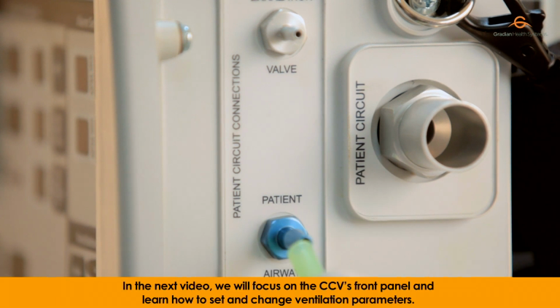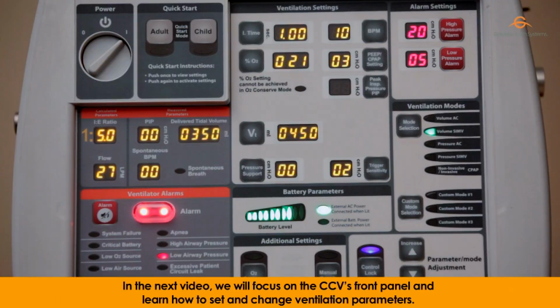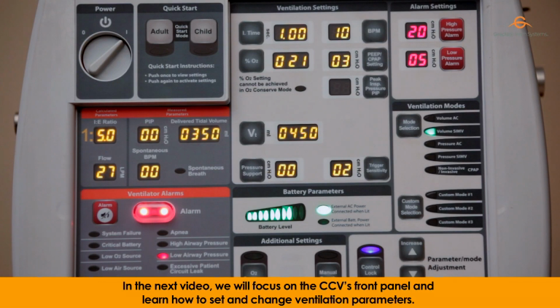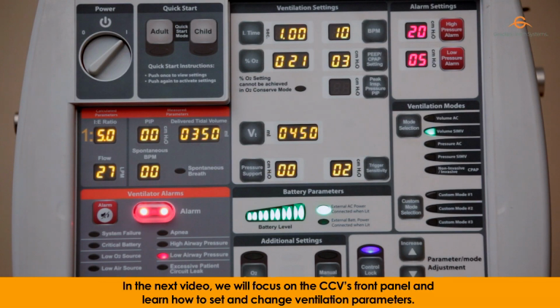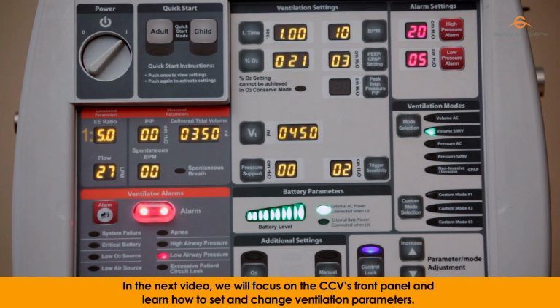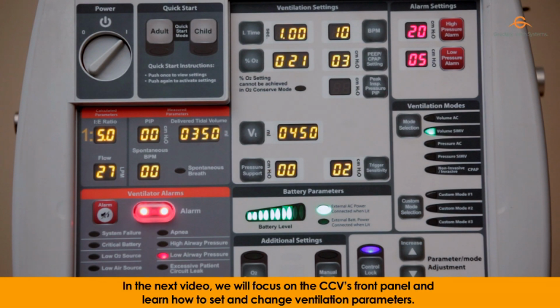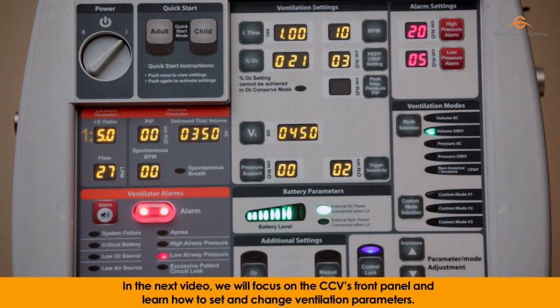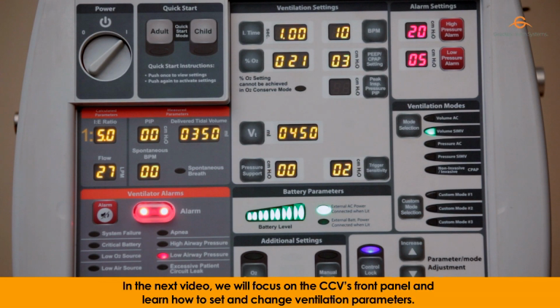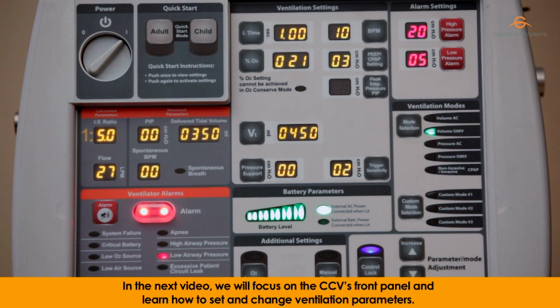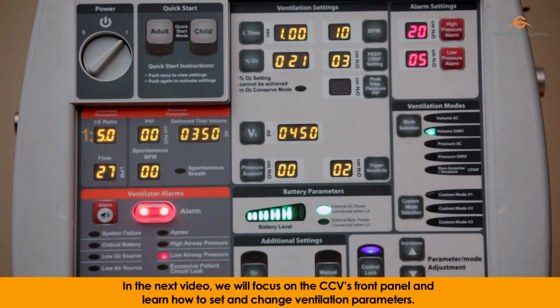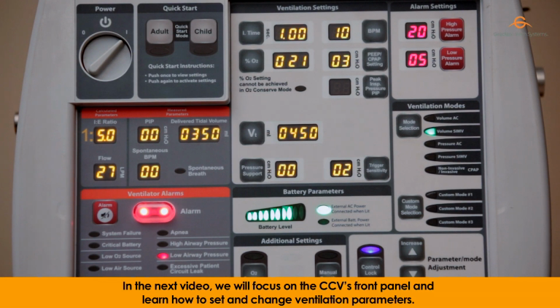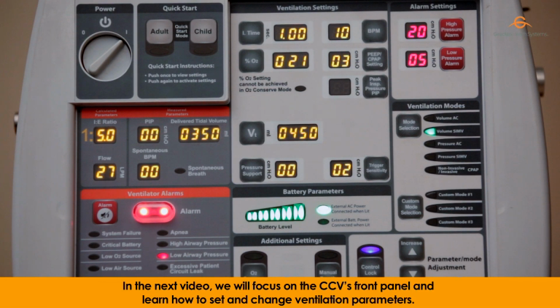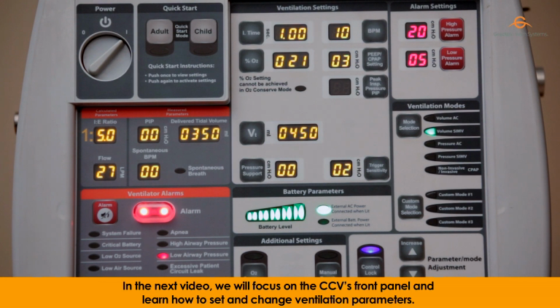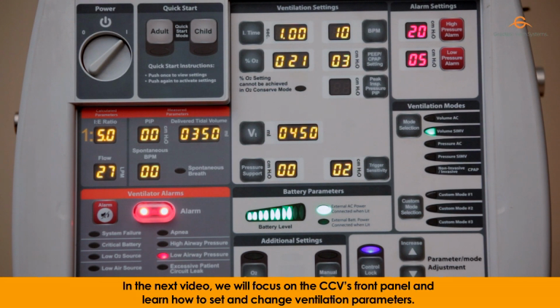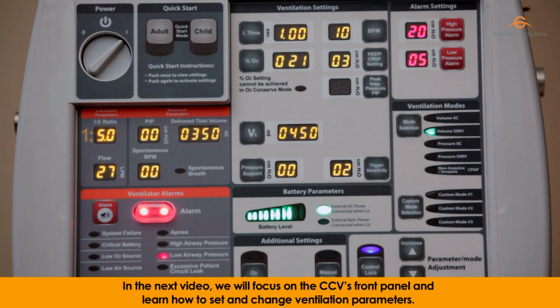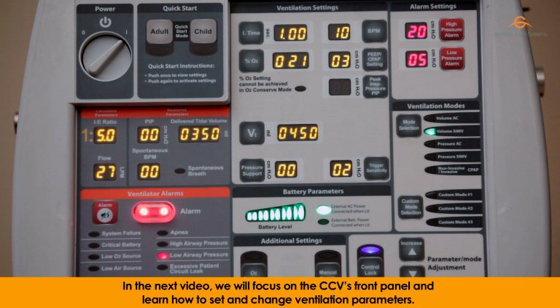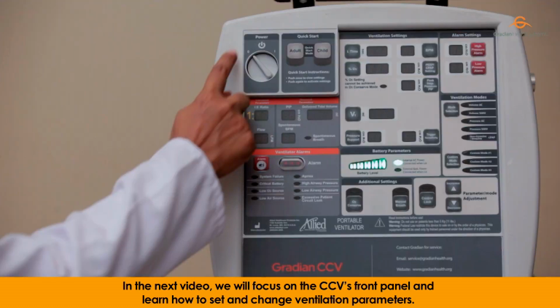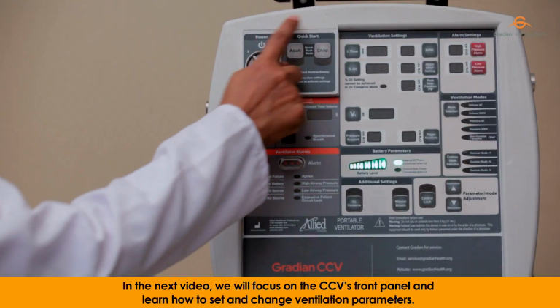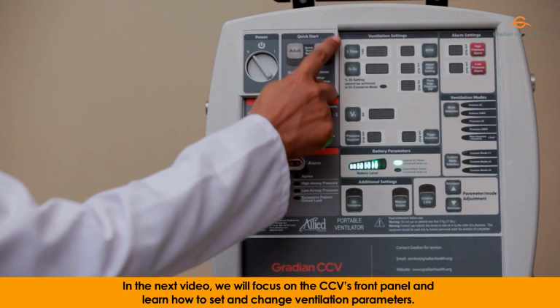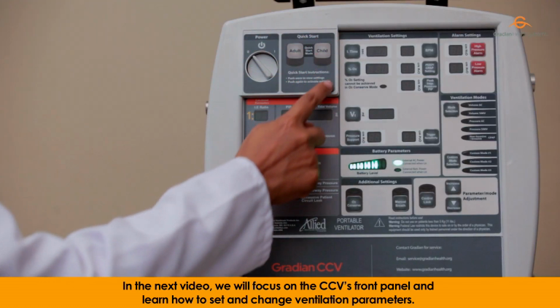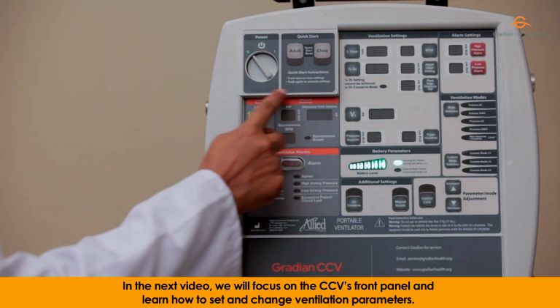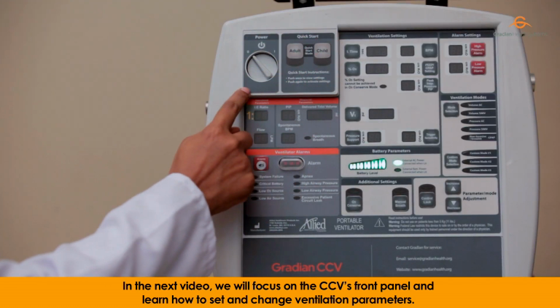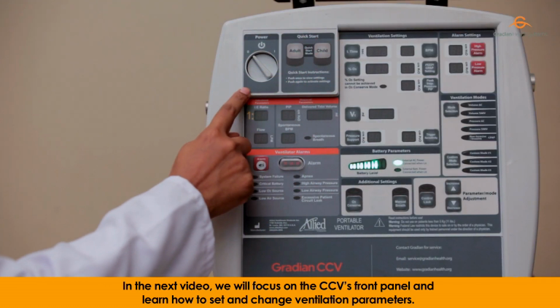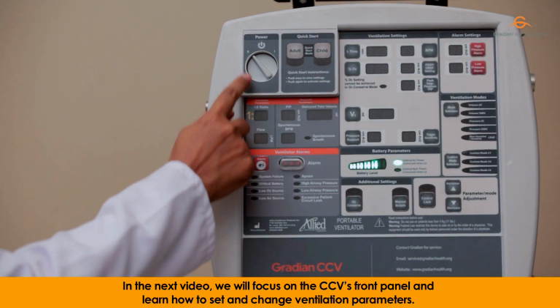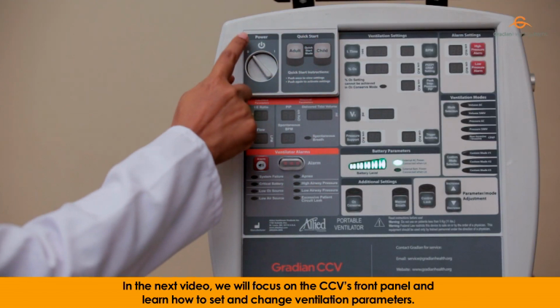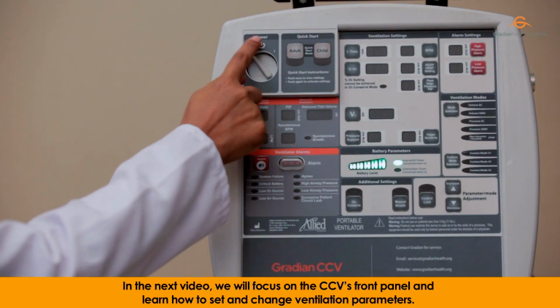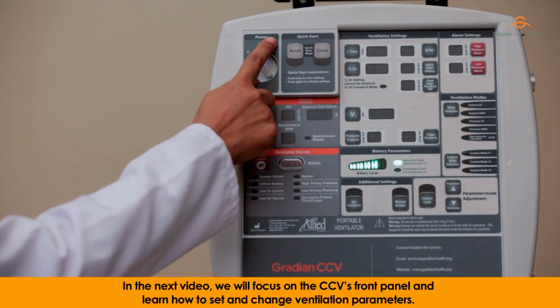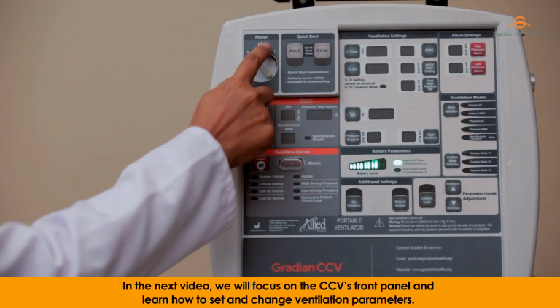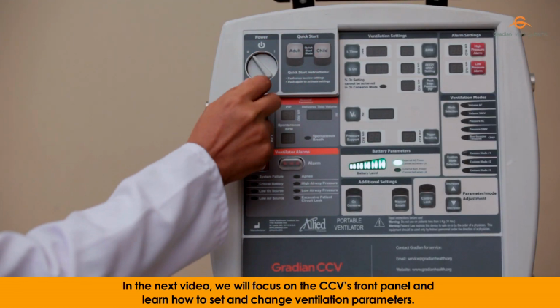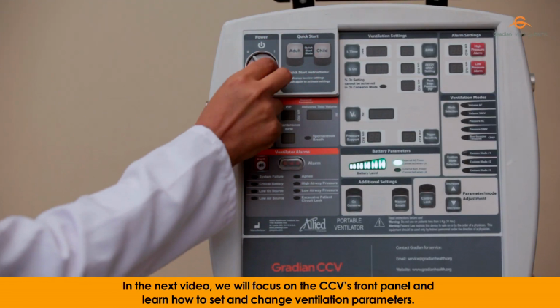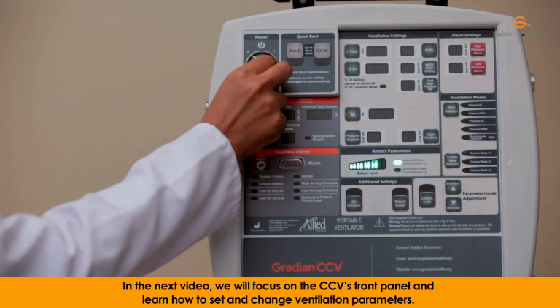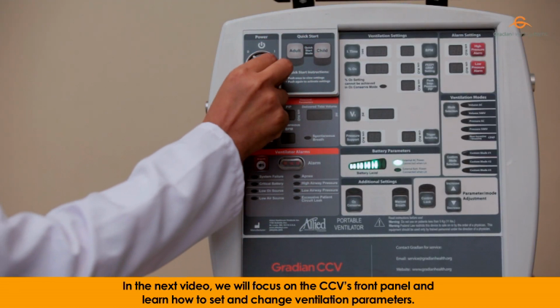In the next video, we will focus on the CCV's front panel and learn how to set and change ventilation parameters.